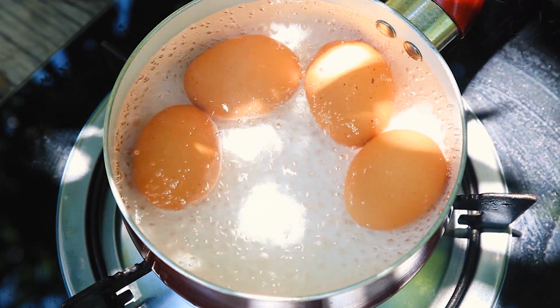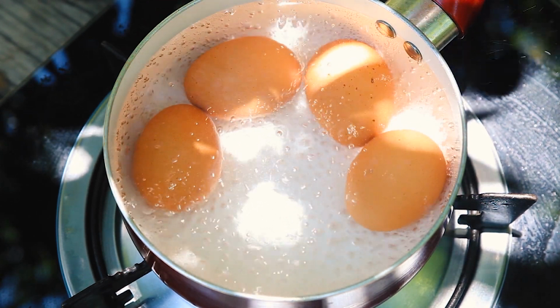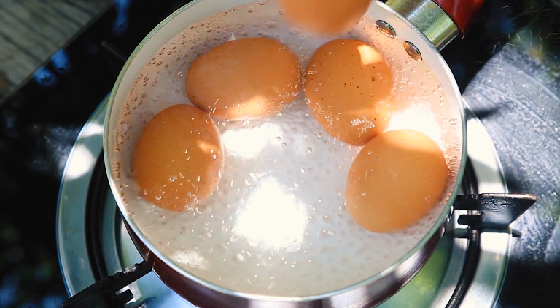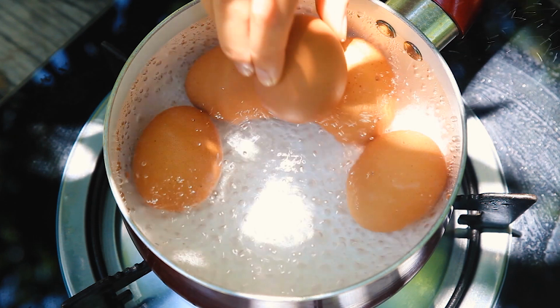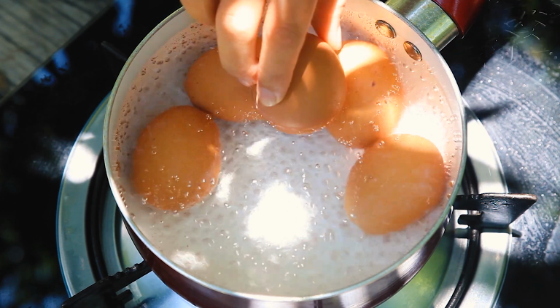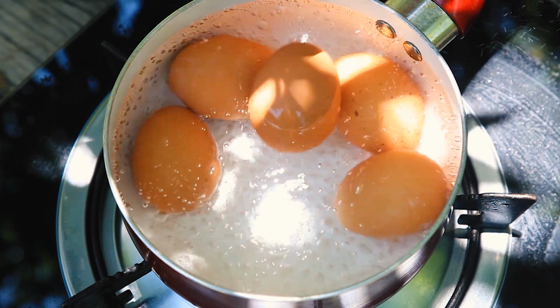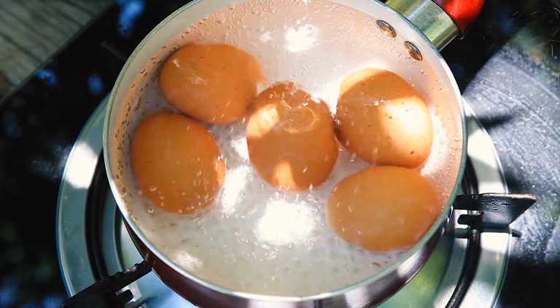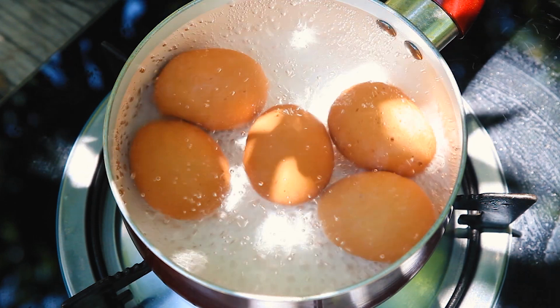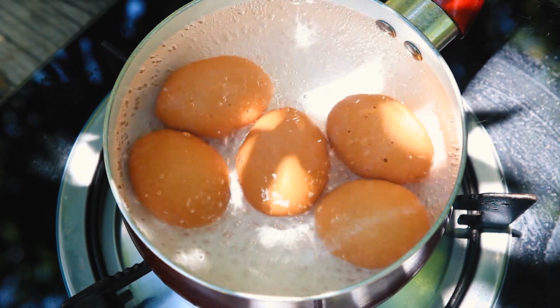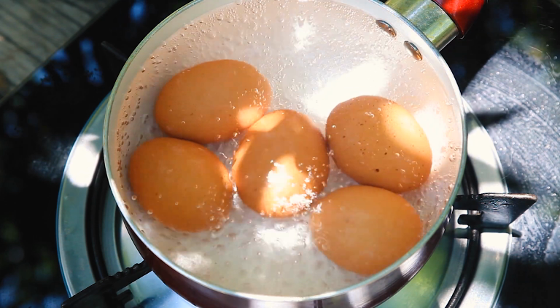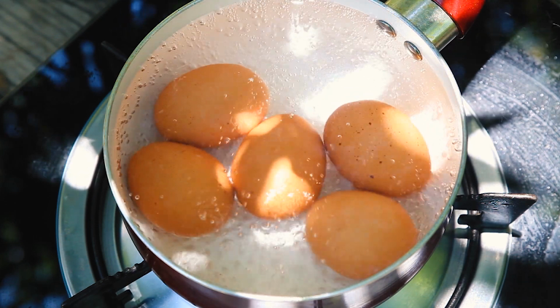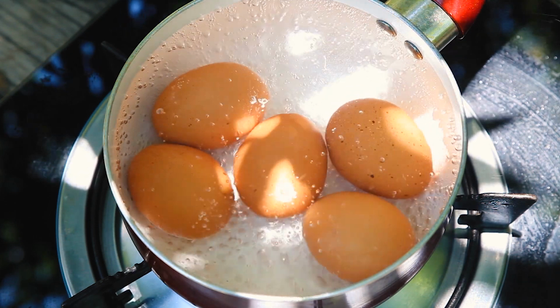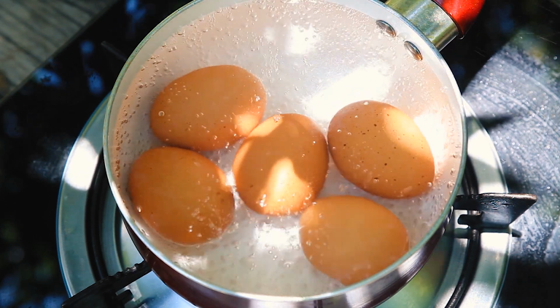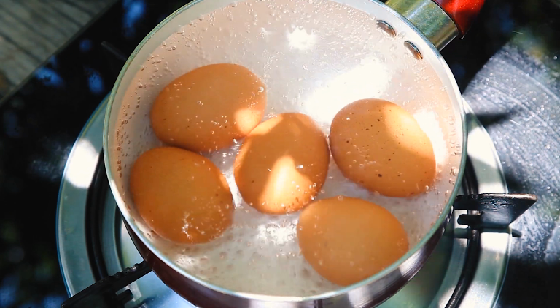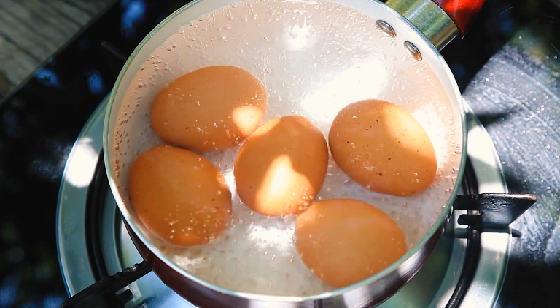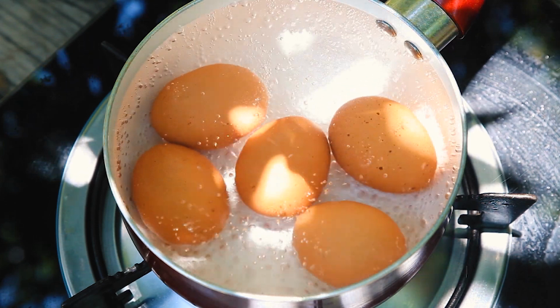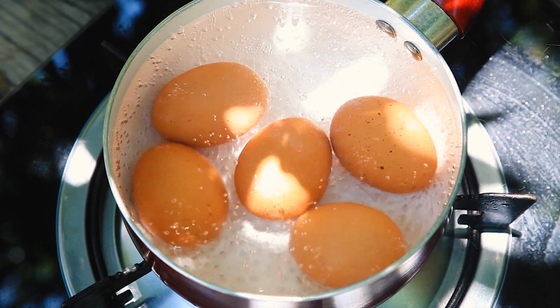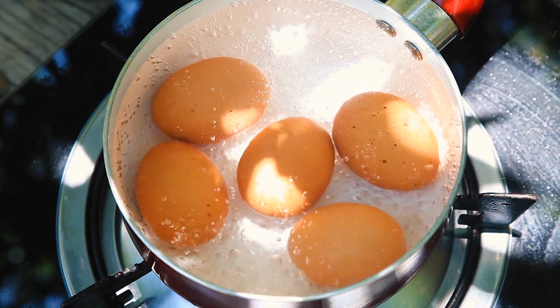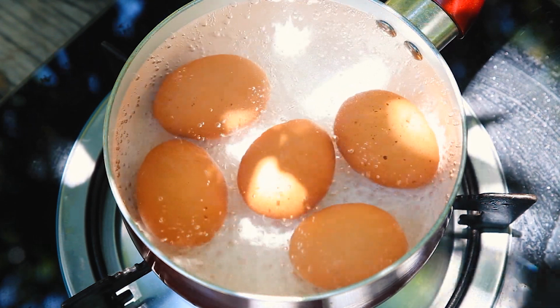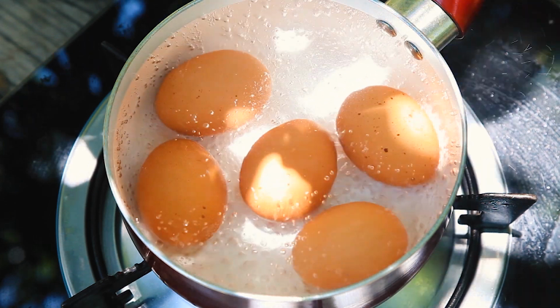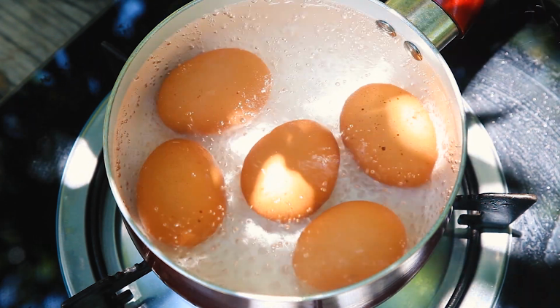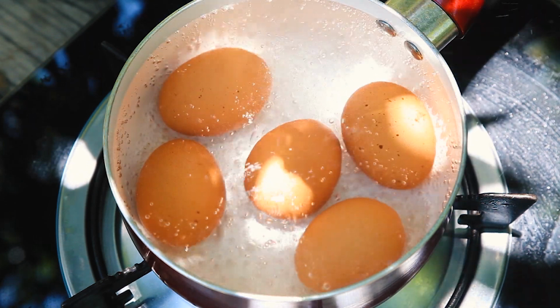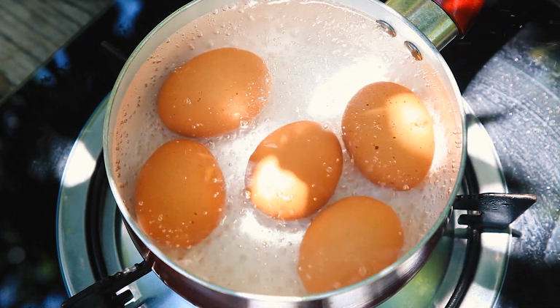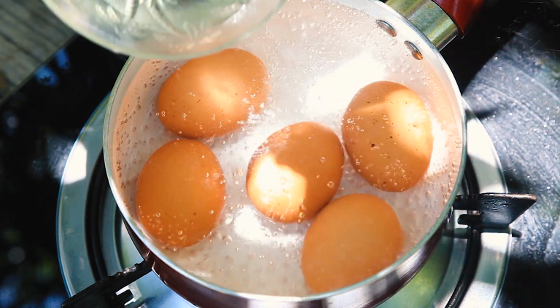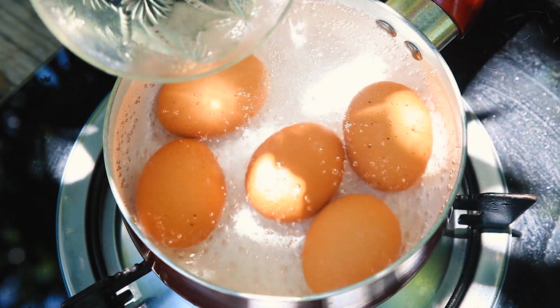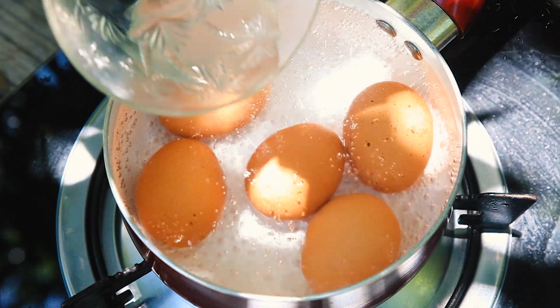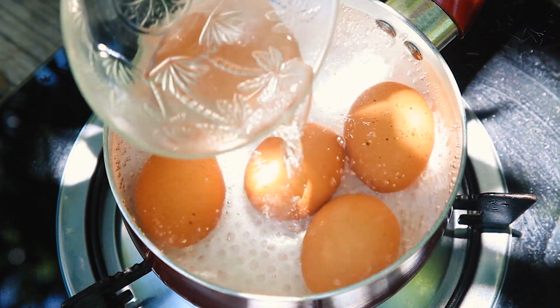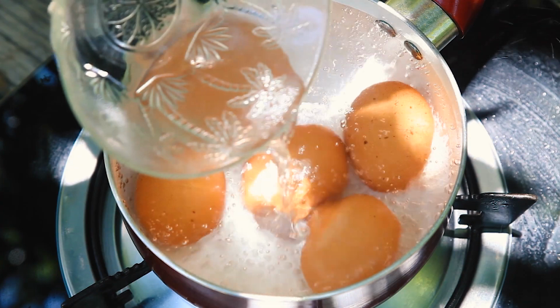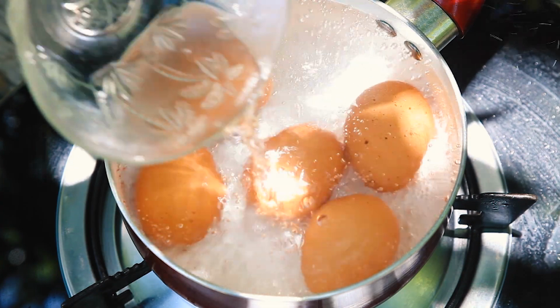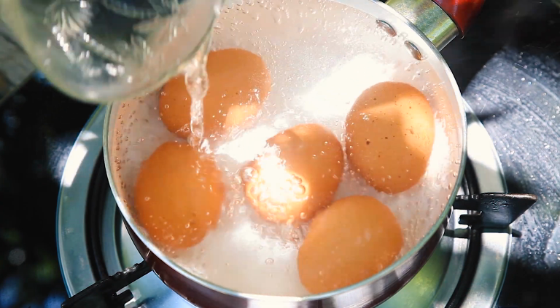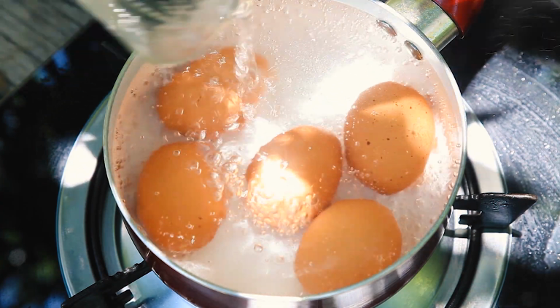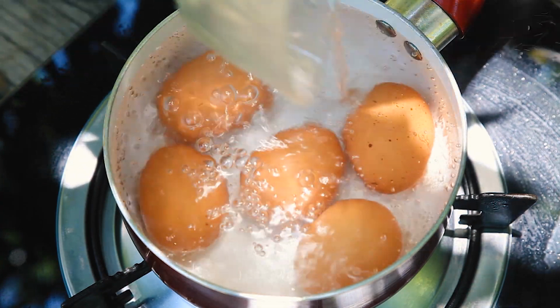Quick tip: if you add vinegar in the water, it will help to peel the eggs later.